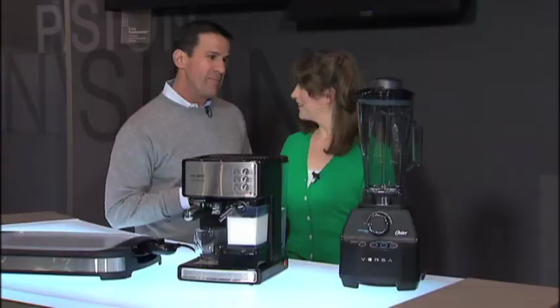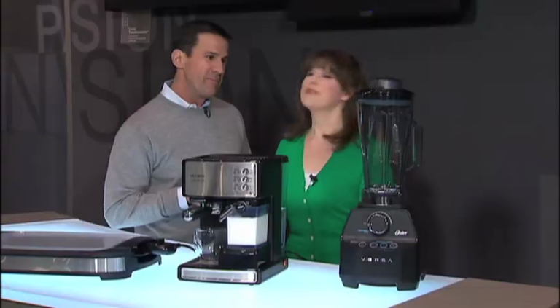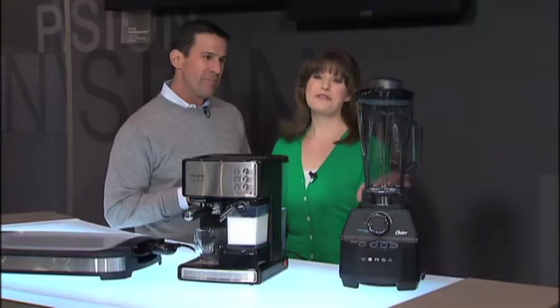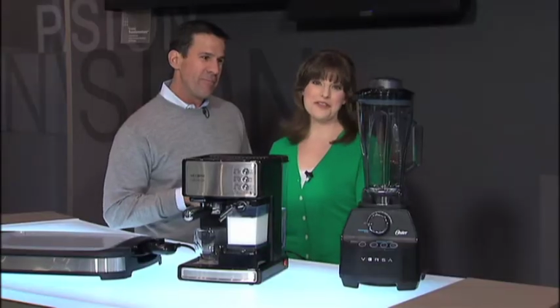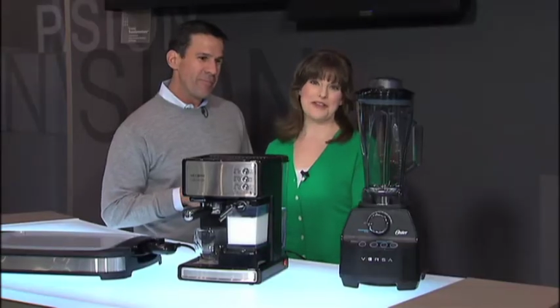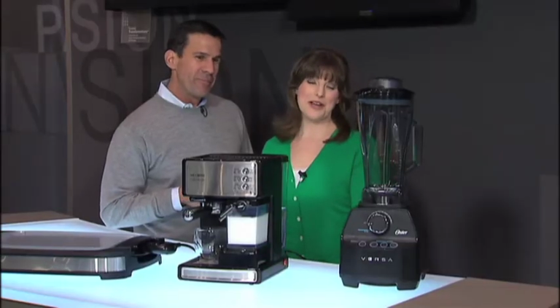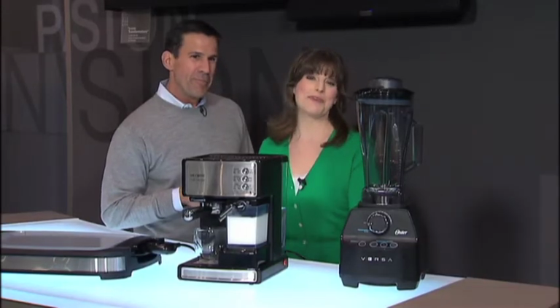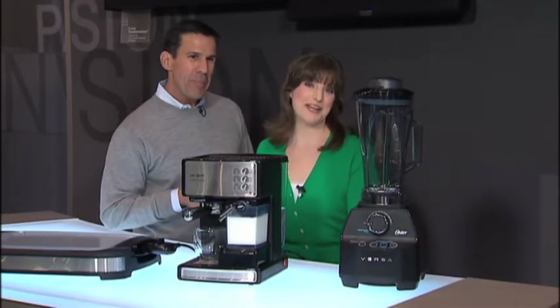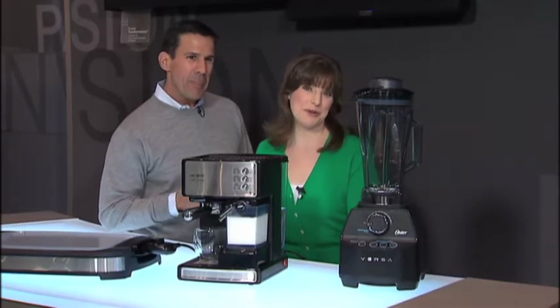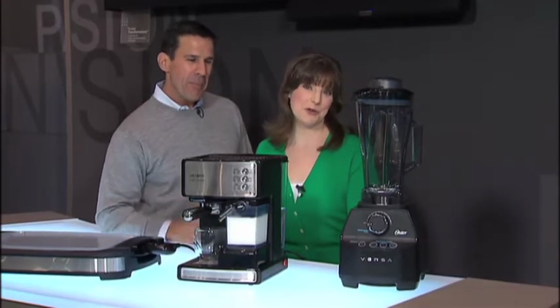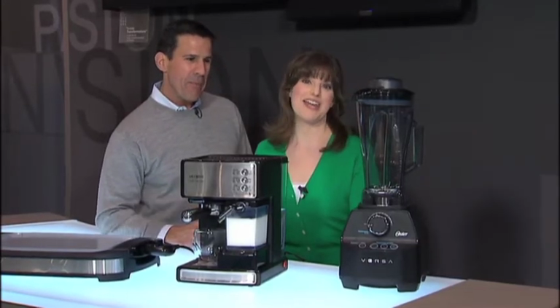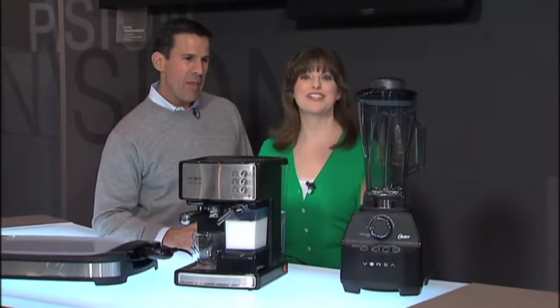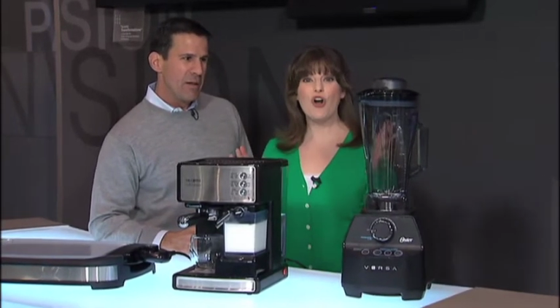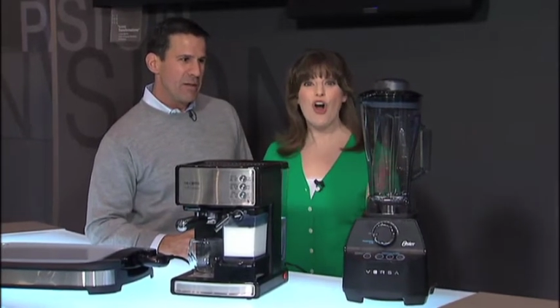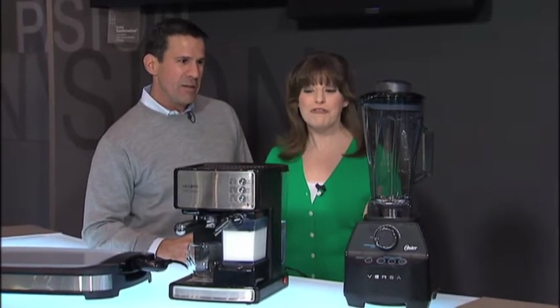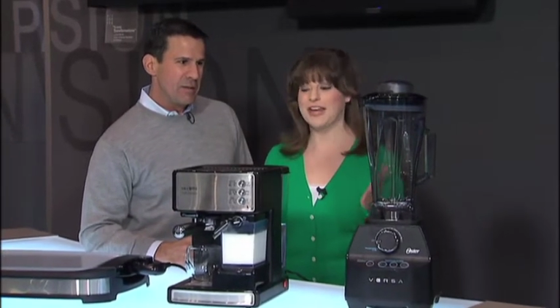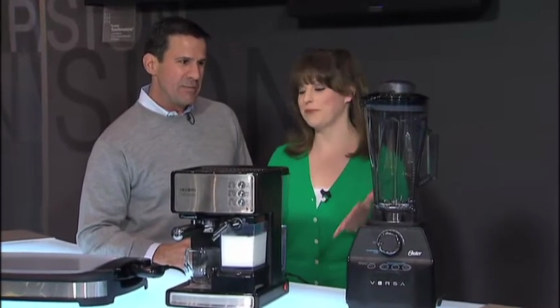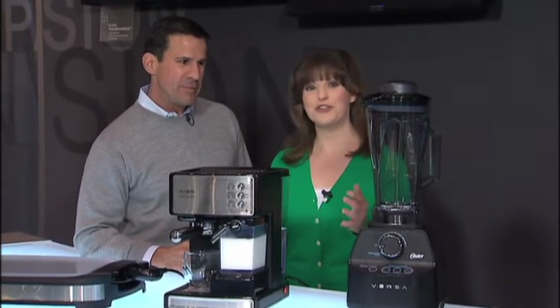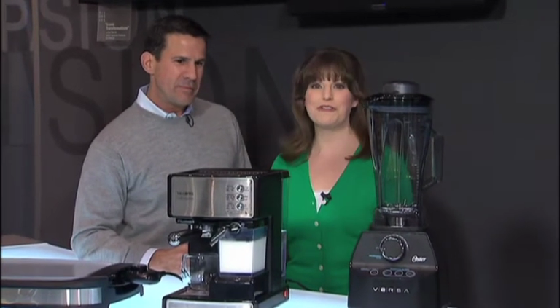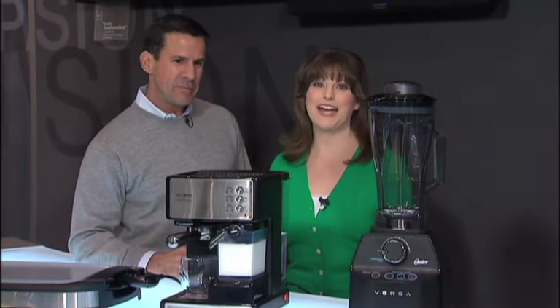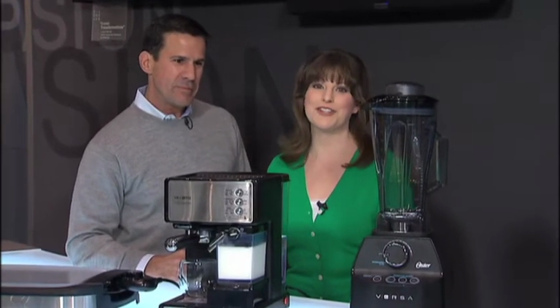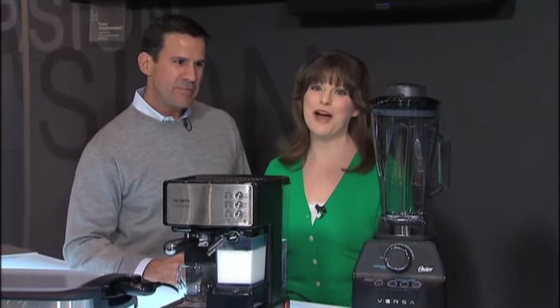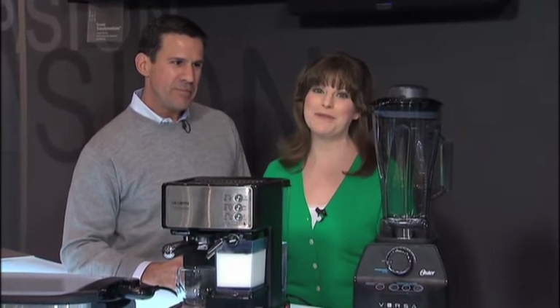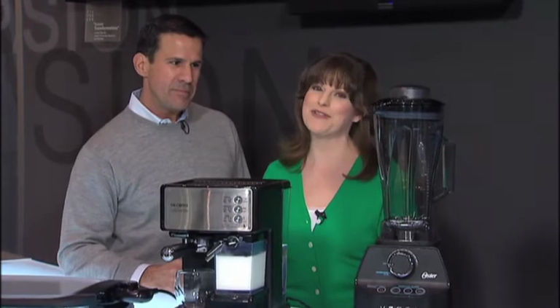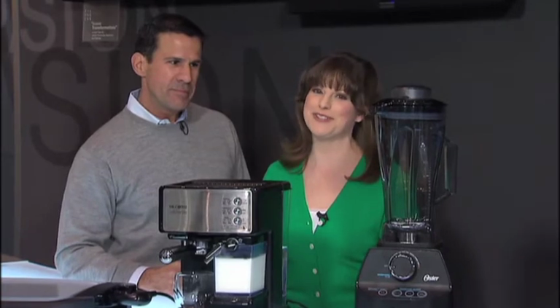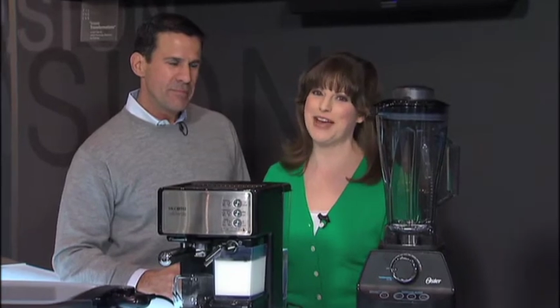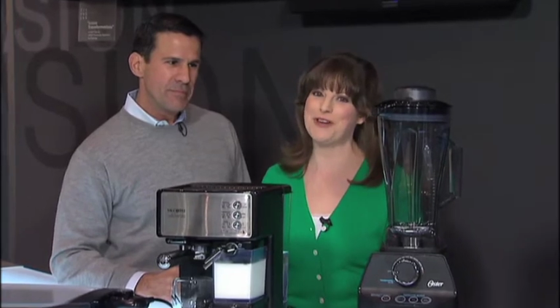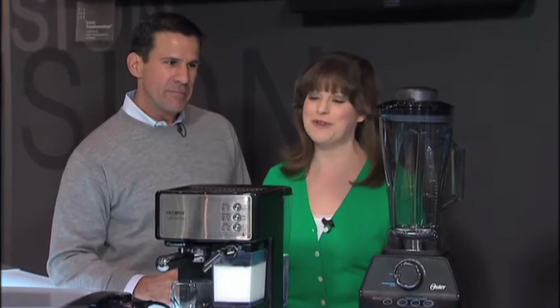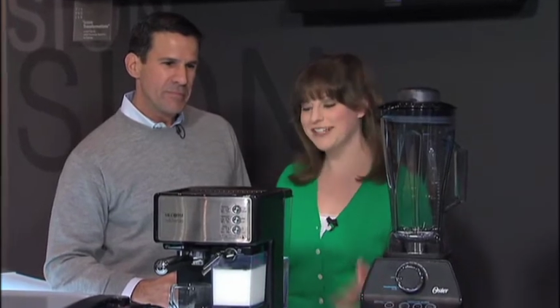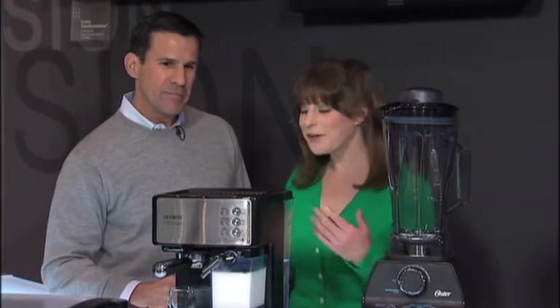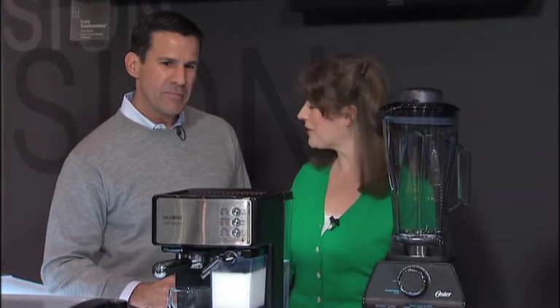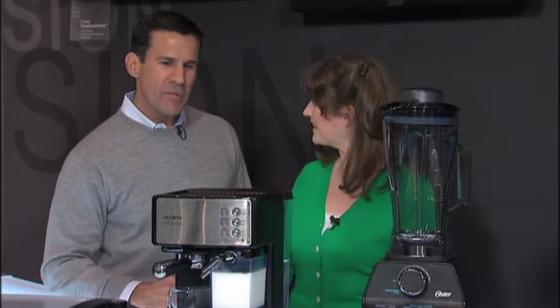Well, the other thing that I like besides peach sorbet is coffee, and Mr. Coffee has a new item here. This is the Cafe Barista. Tell us about this.